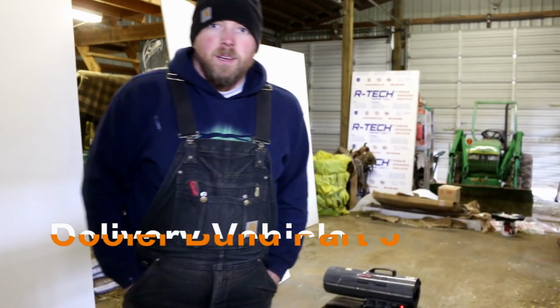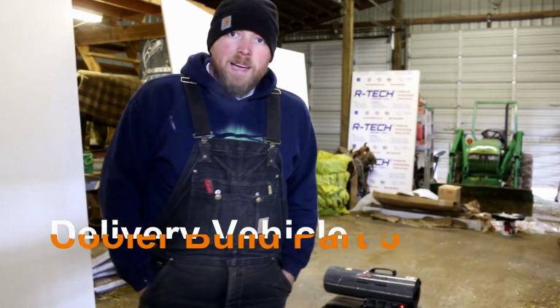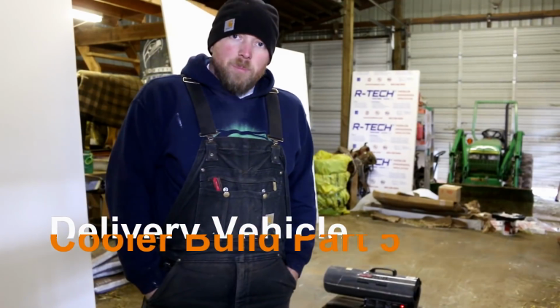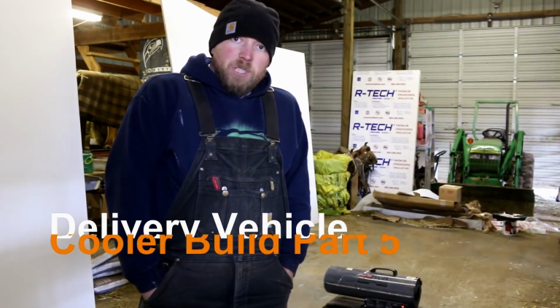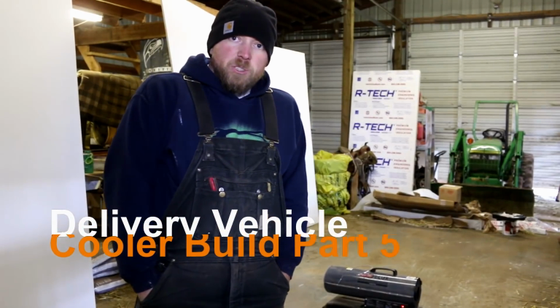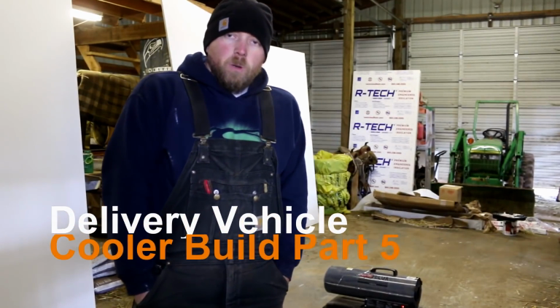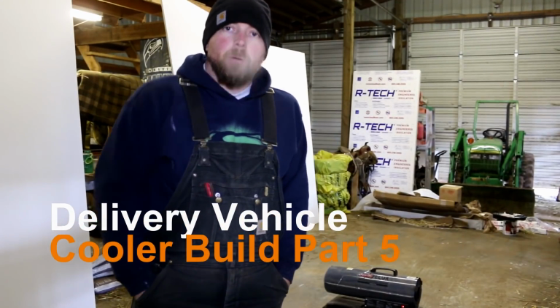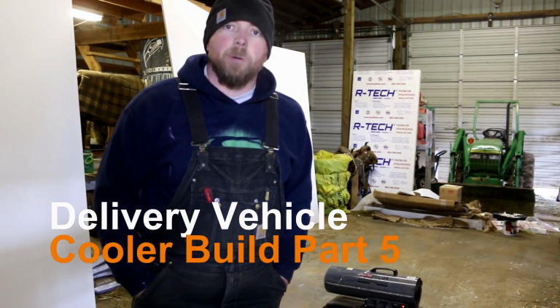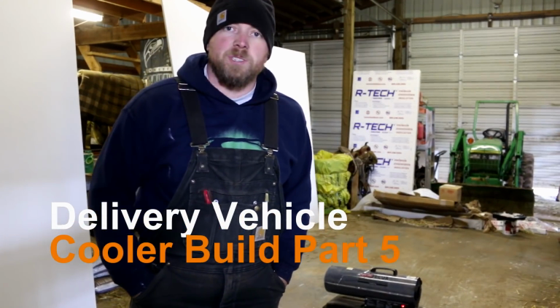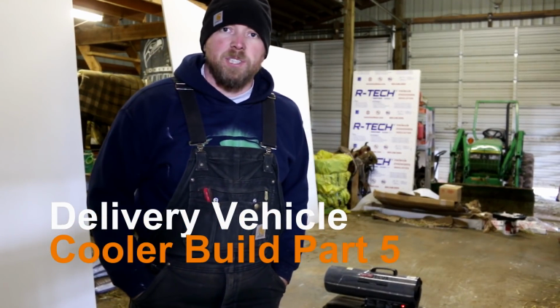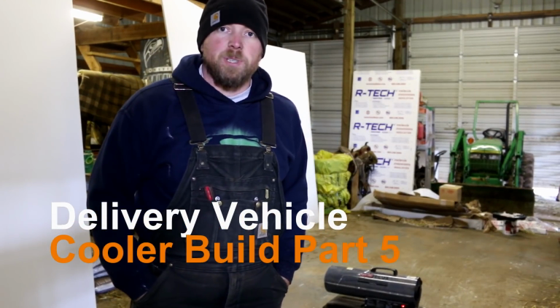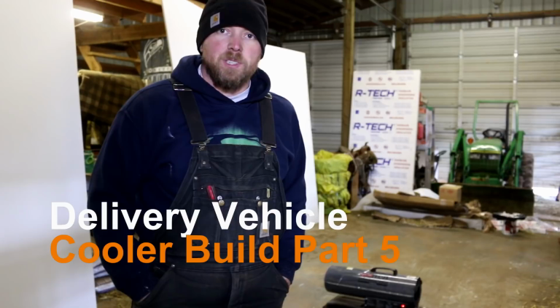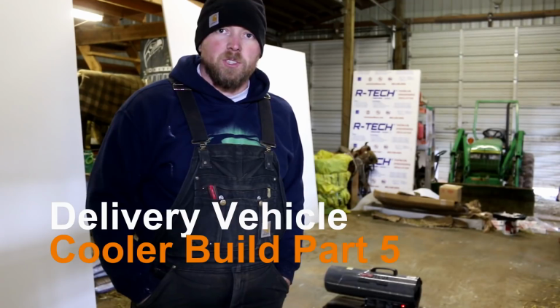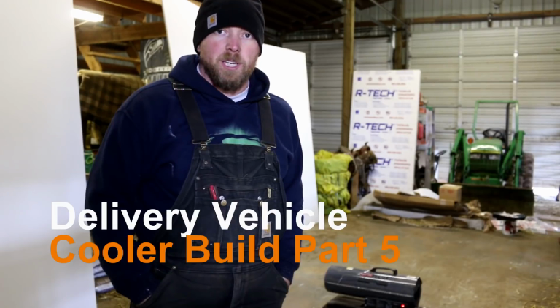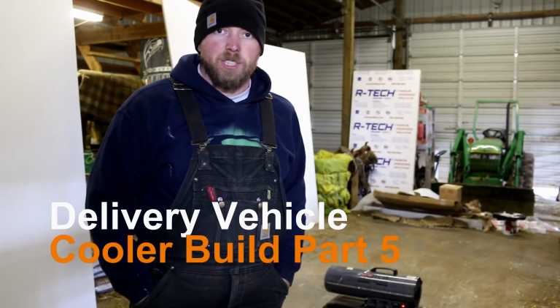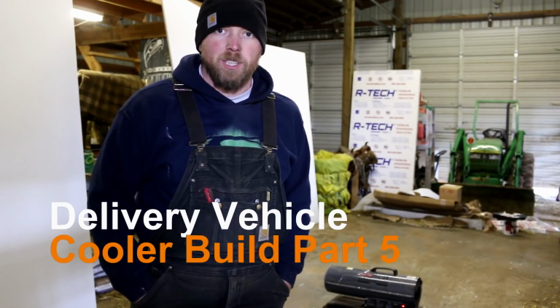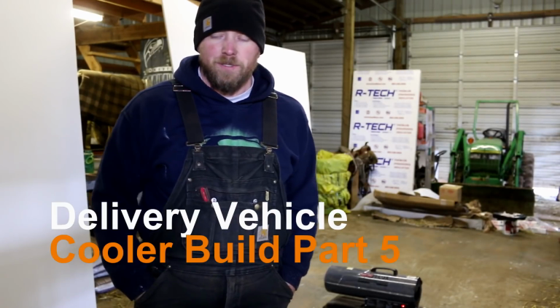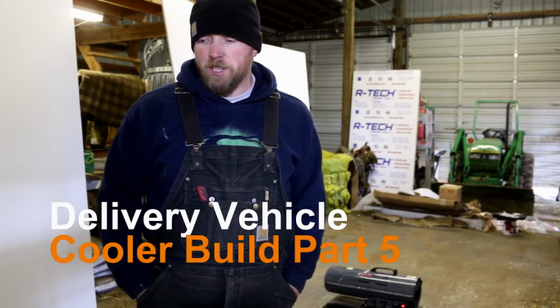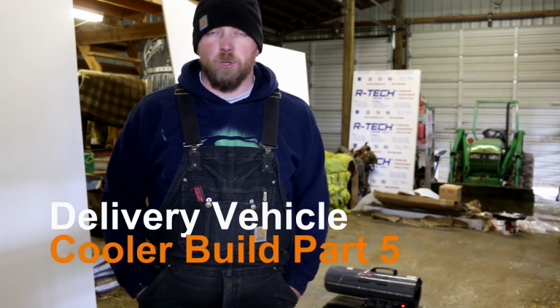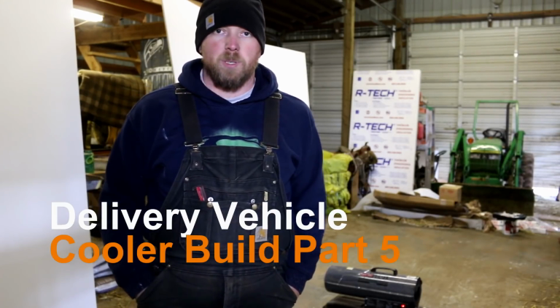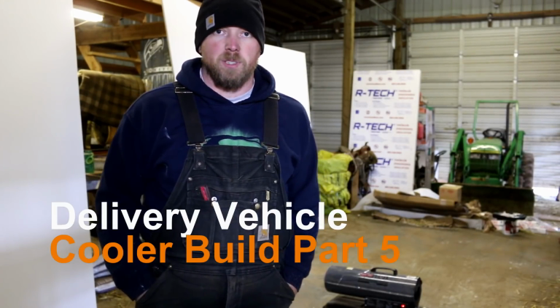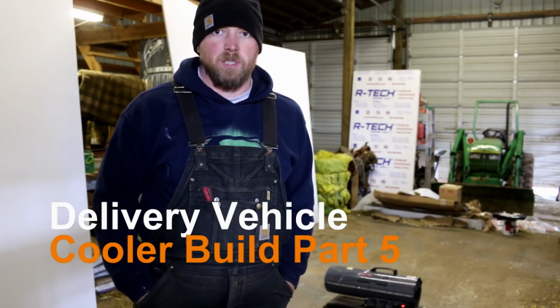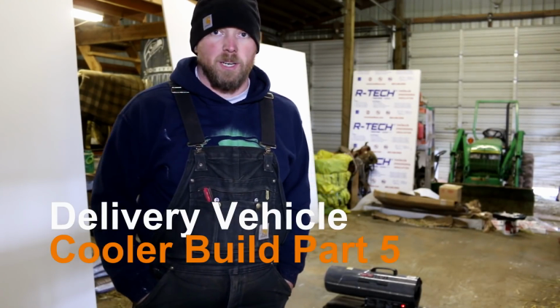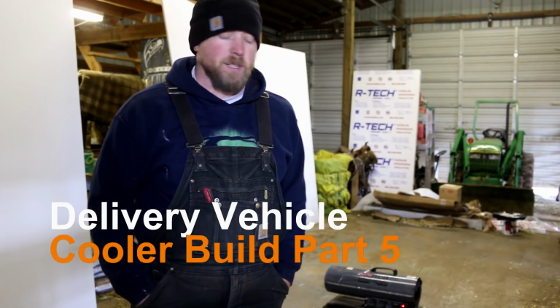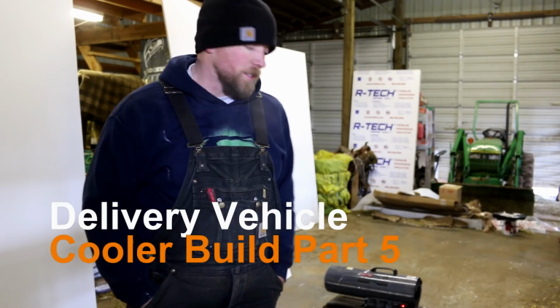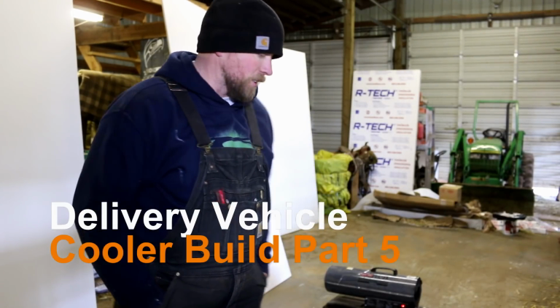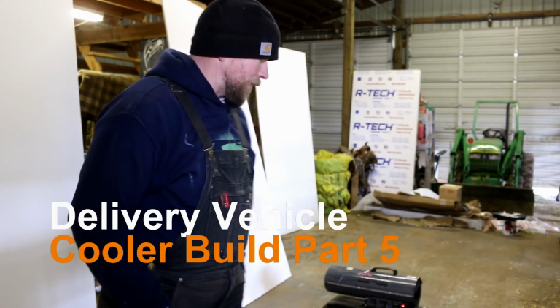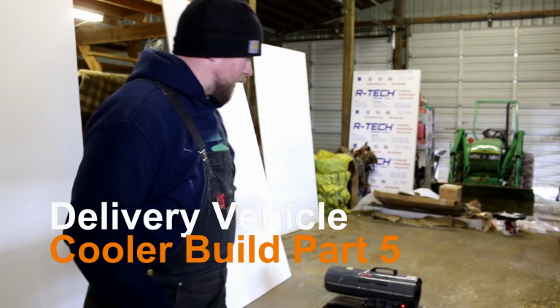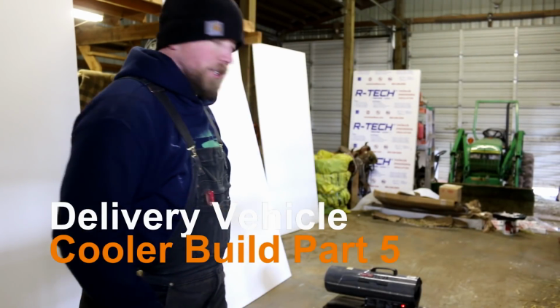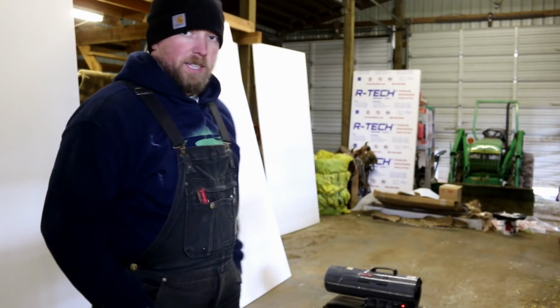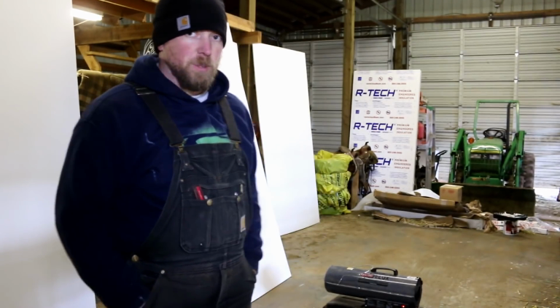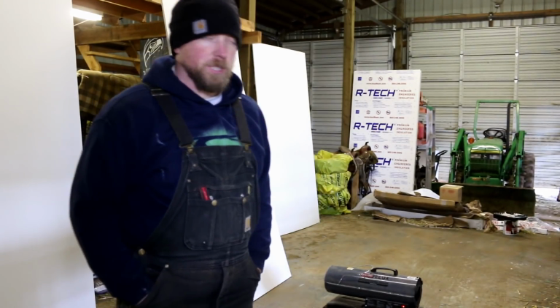Hey there Mission Patrol. We're continuing the installation of the cube into the delivery vehicle expedition.